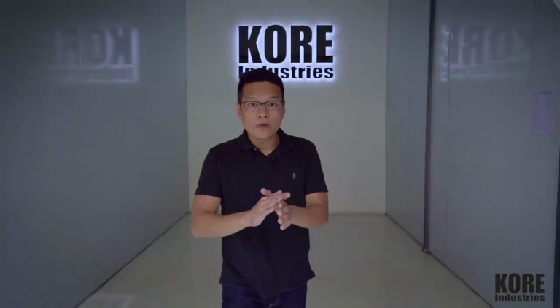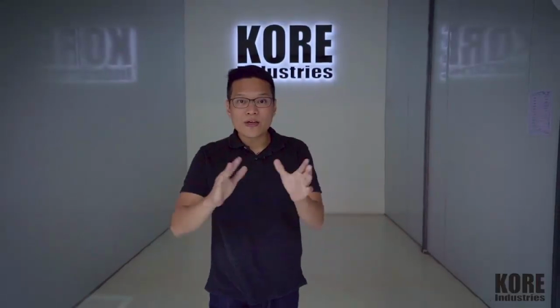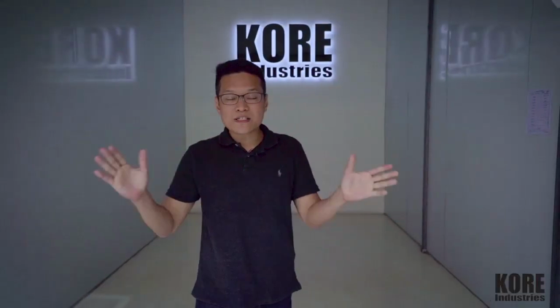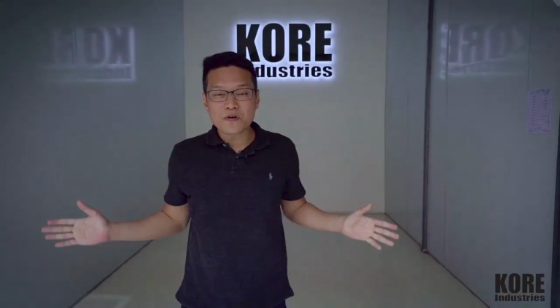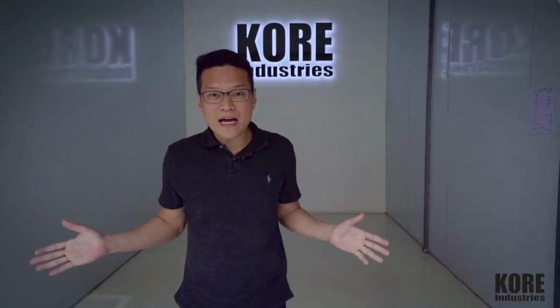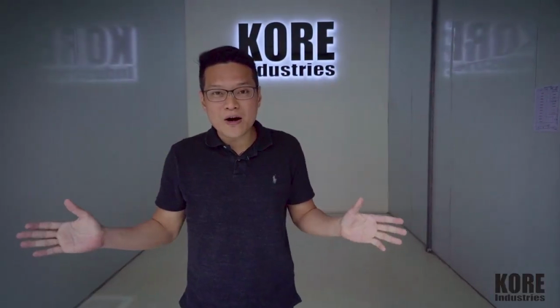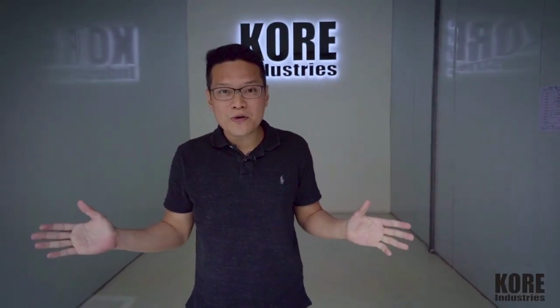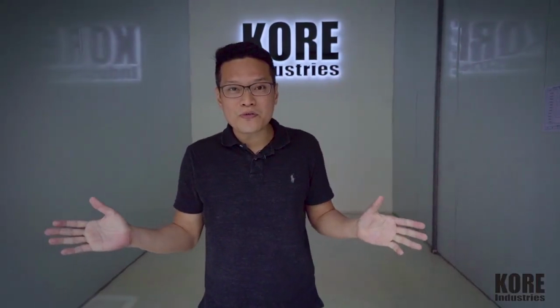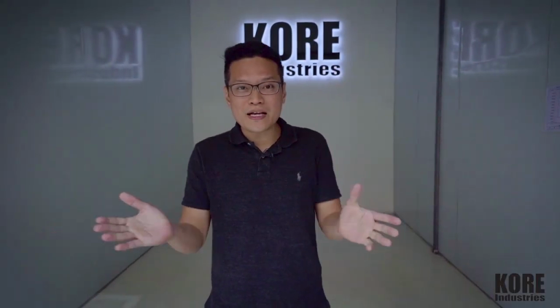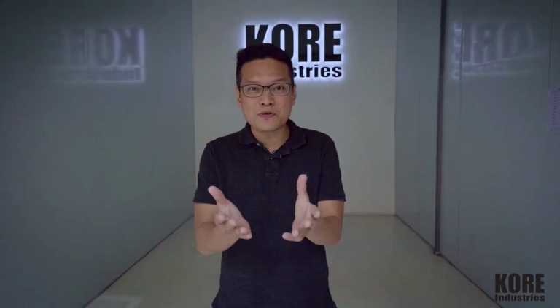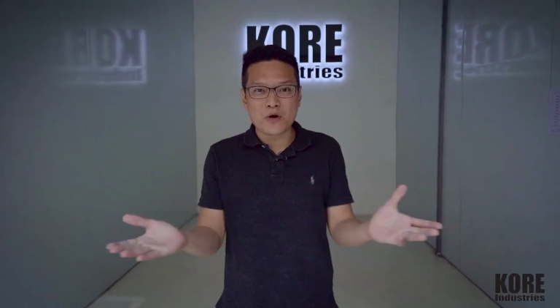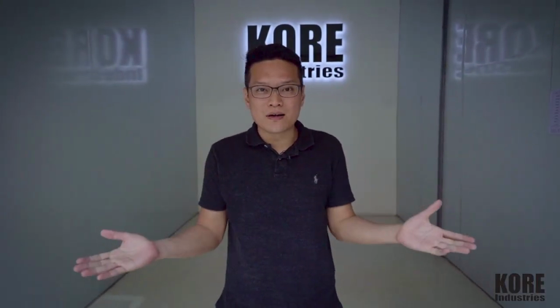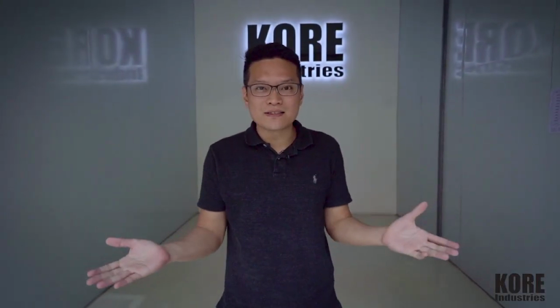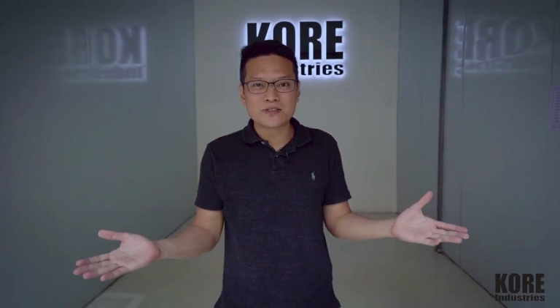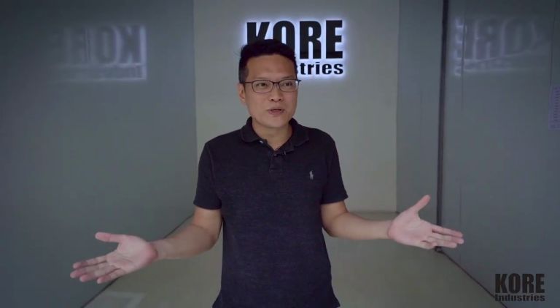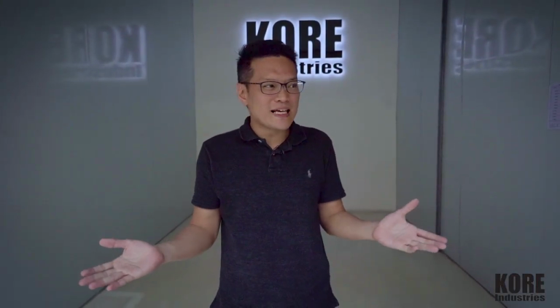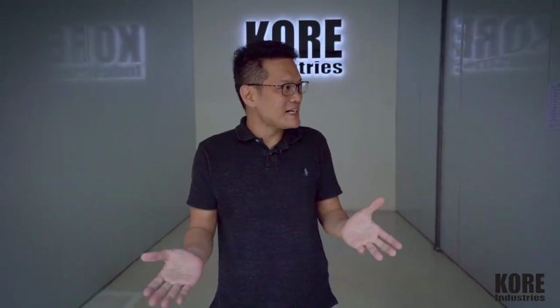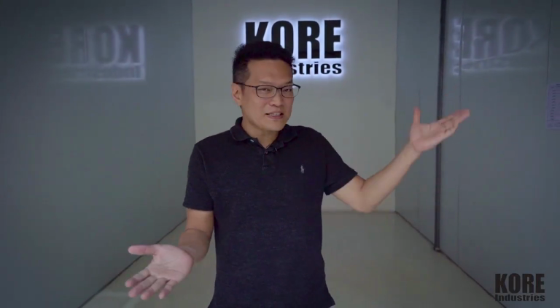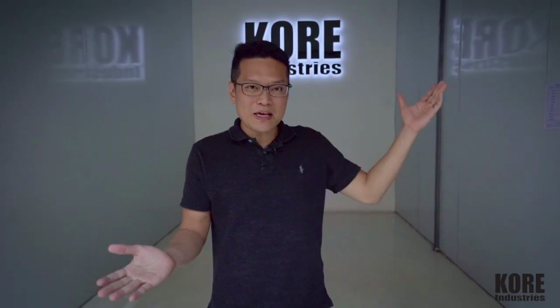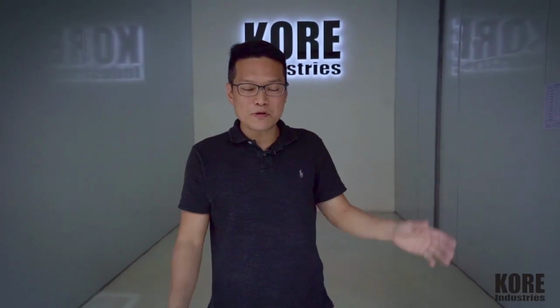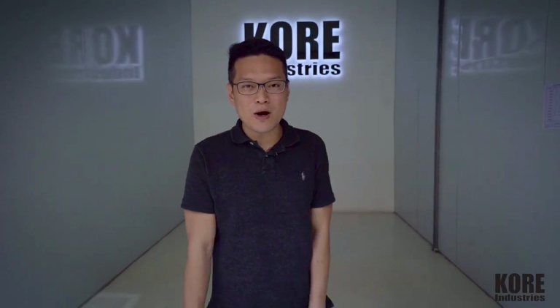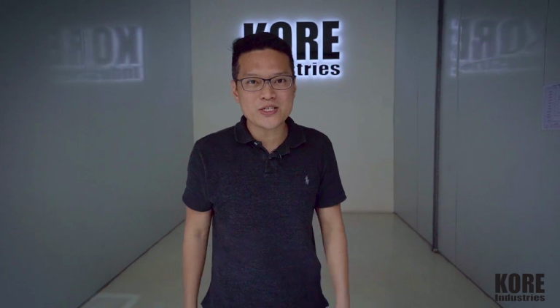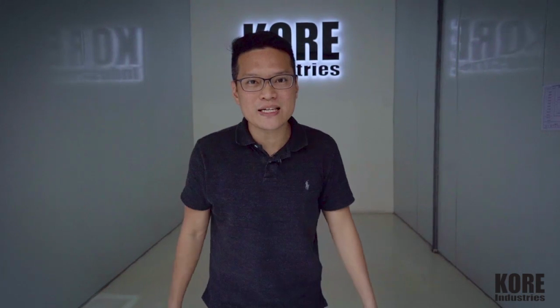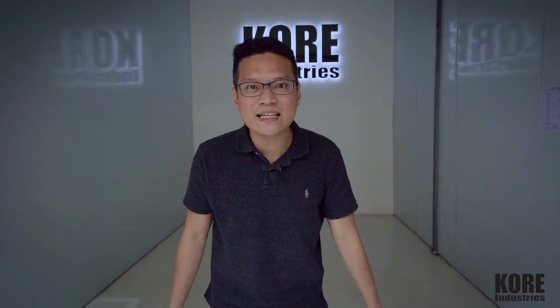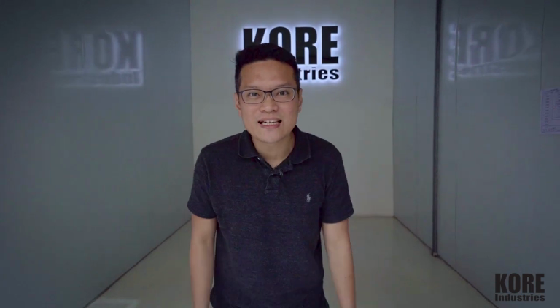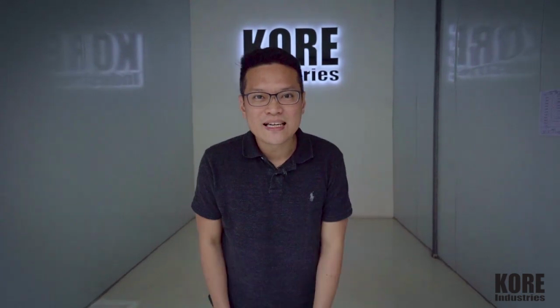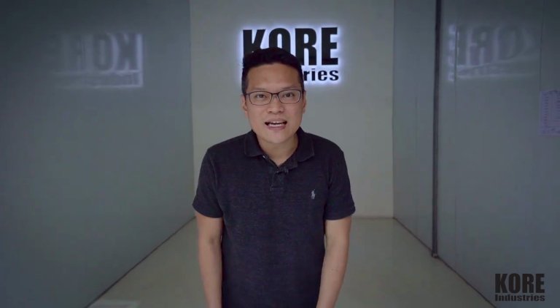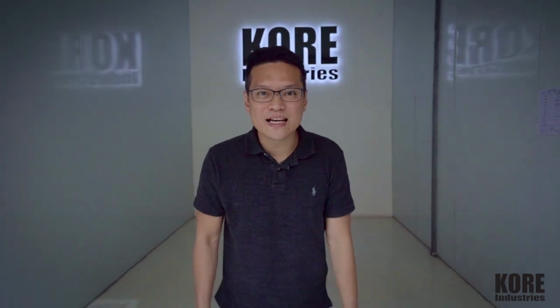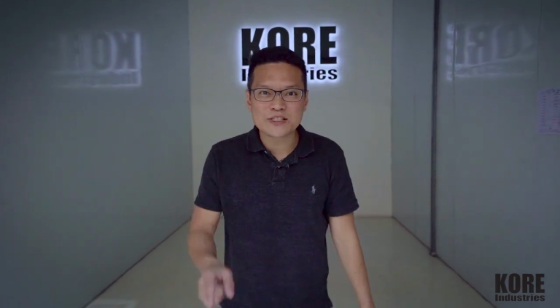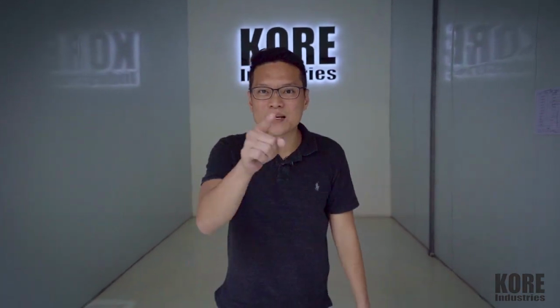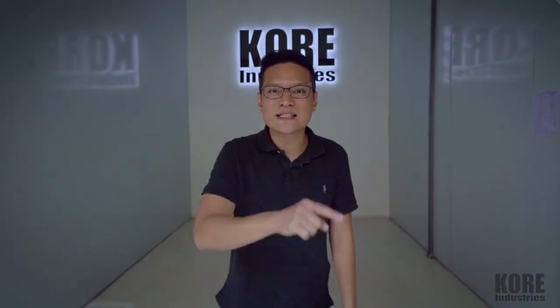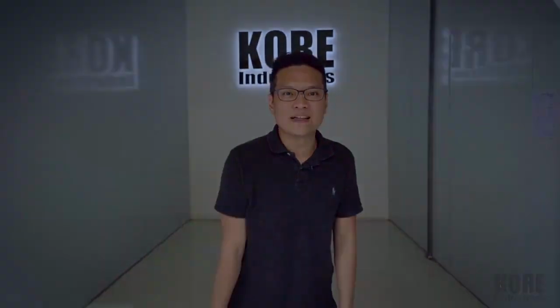That's it for now. Thanks for tuning in, thanks for watching, and I'll see you next time.